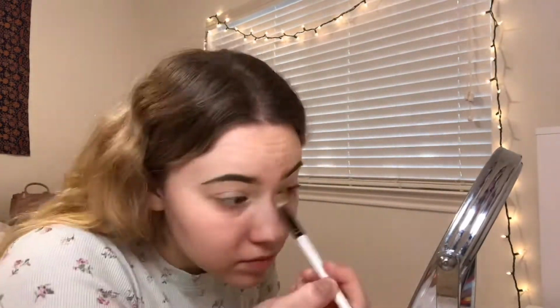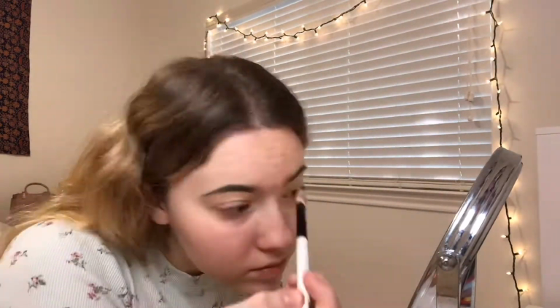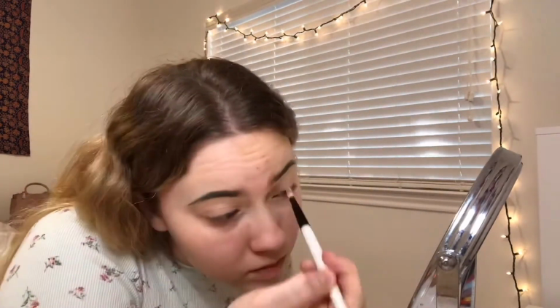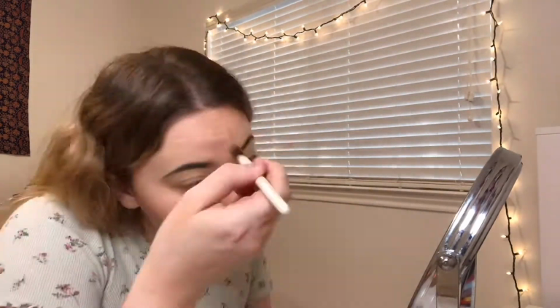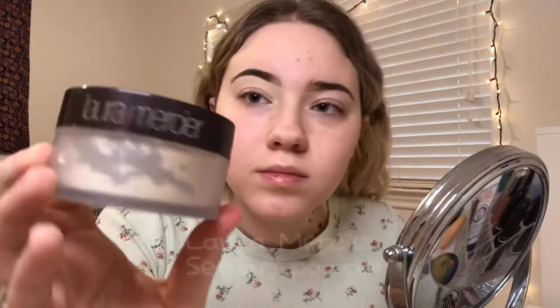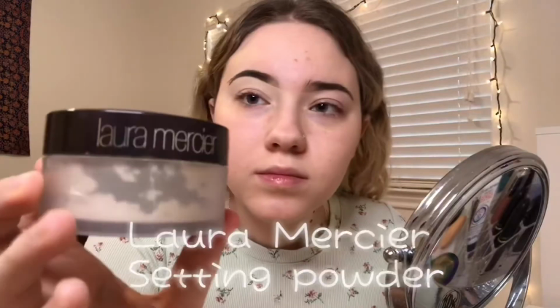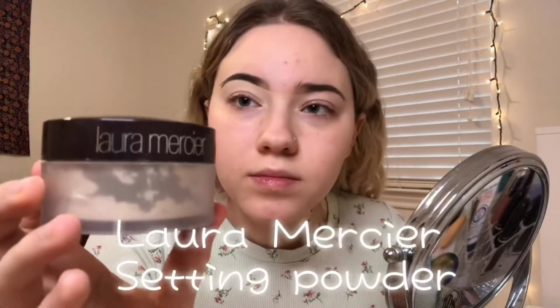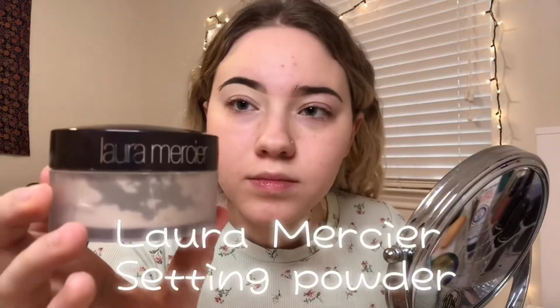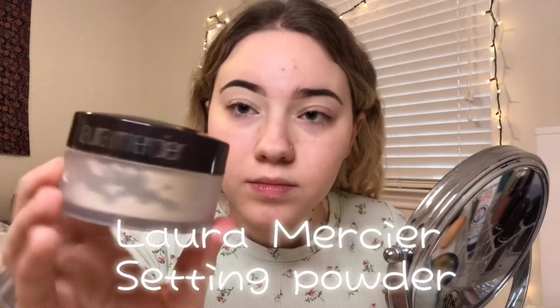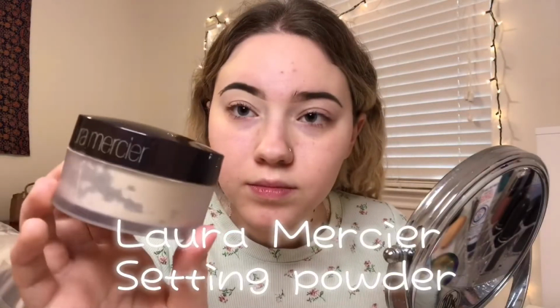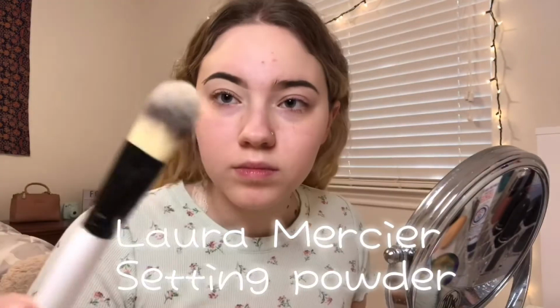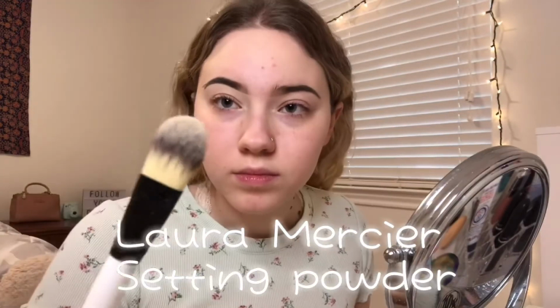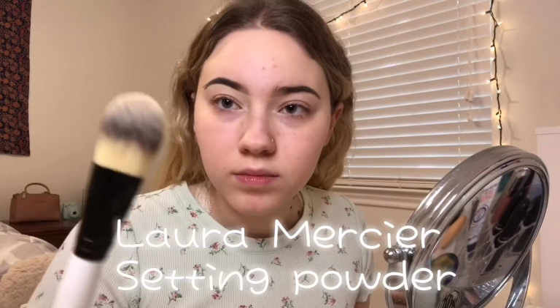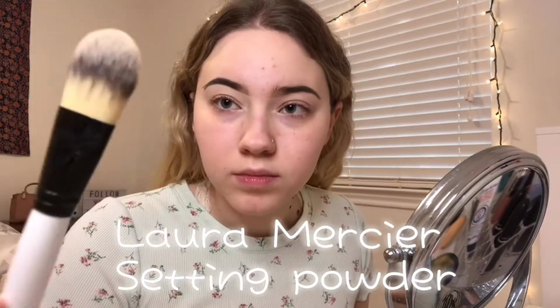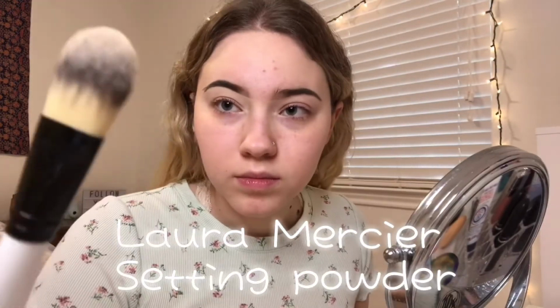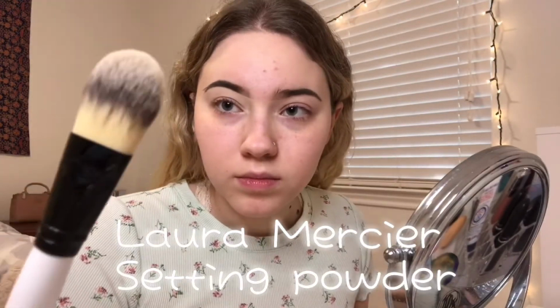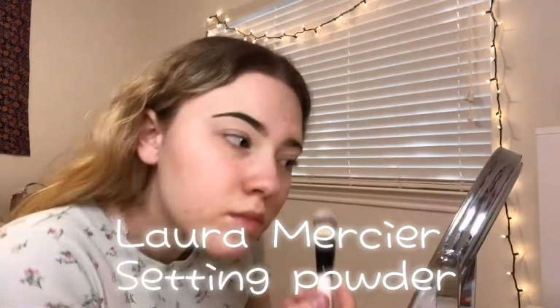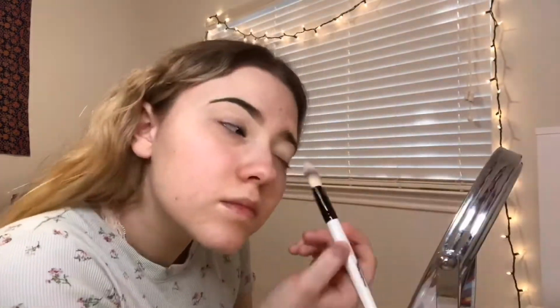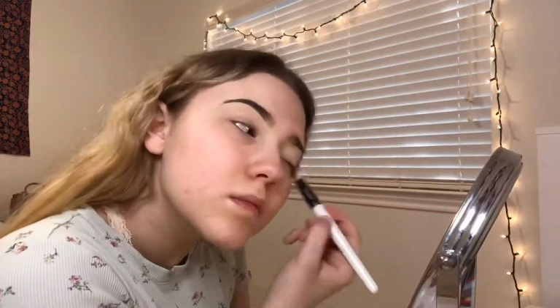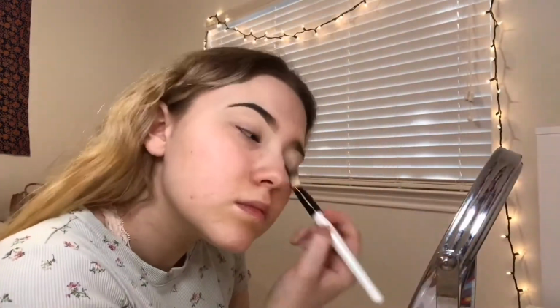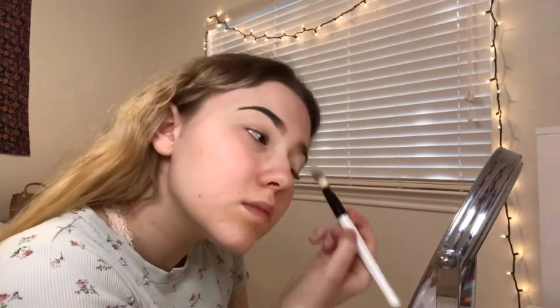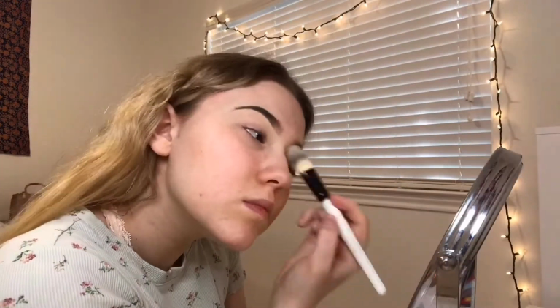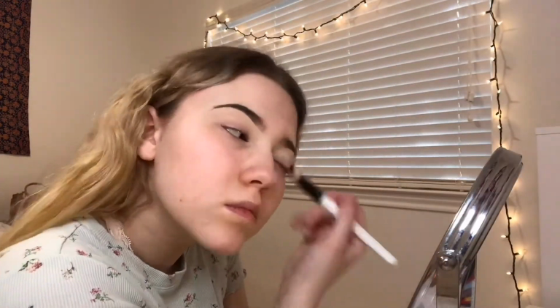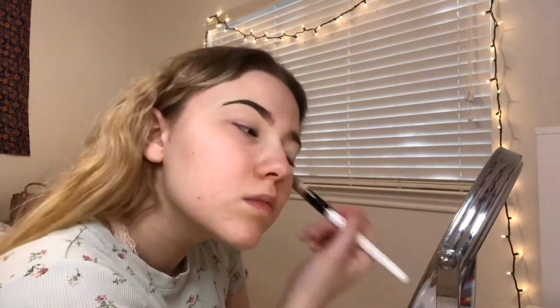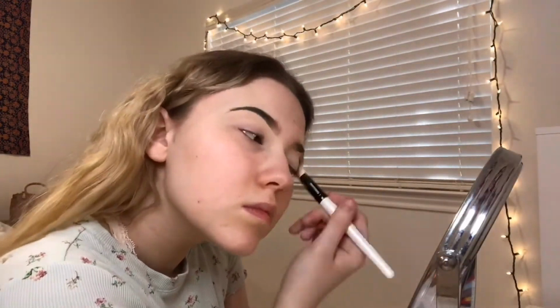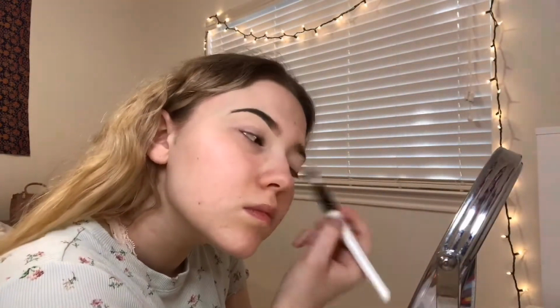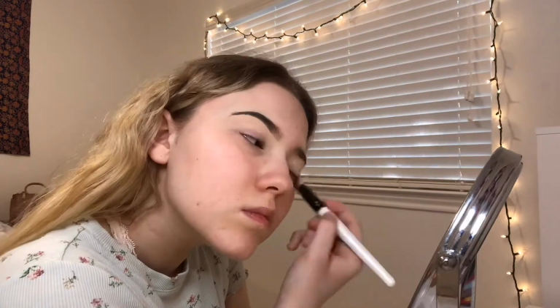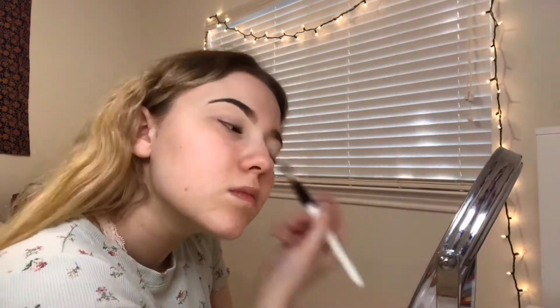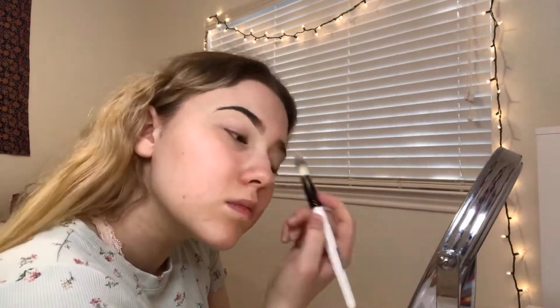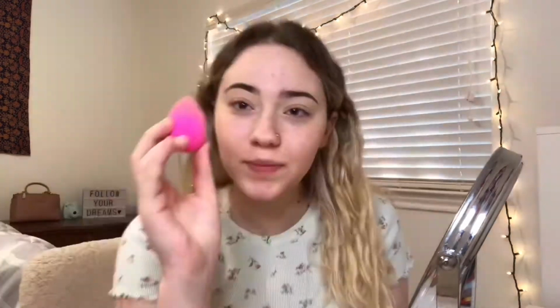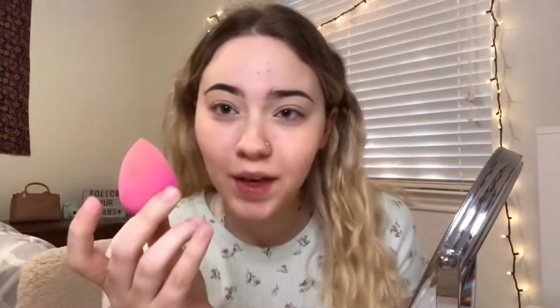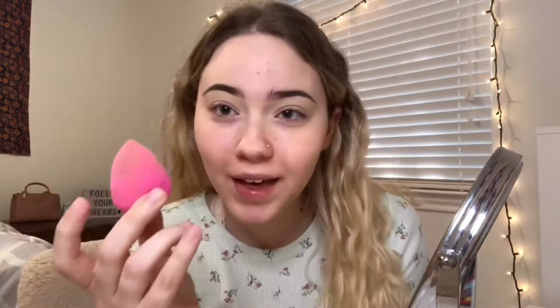Then I take my Laura Mercier setting powder with a slightly bigger brush and just set my eyes.